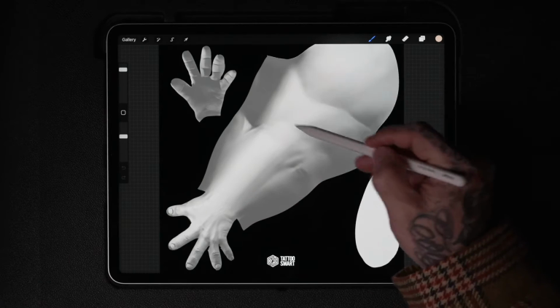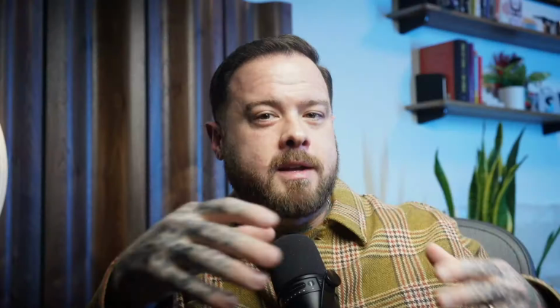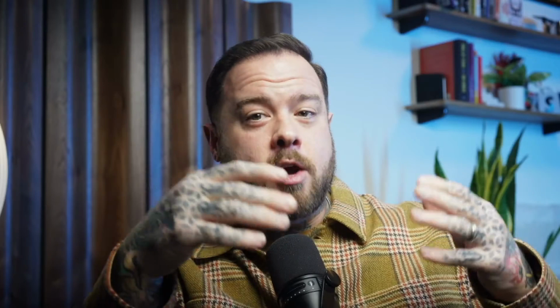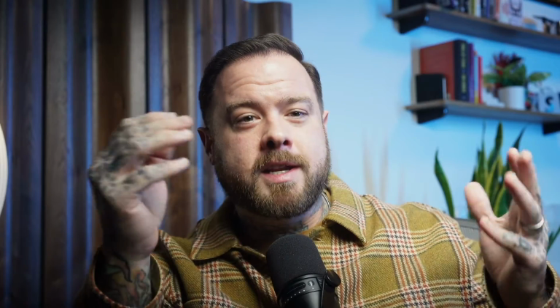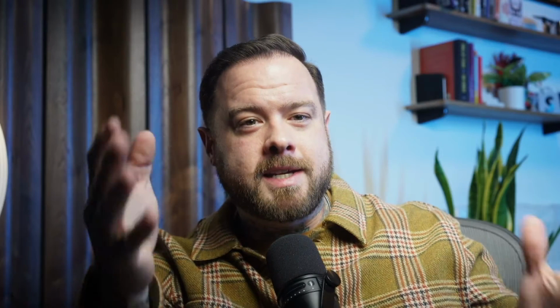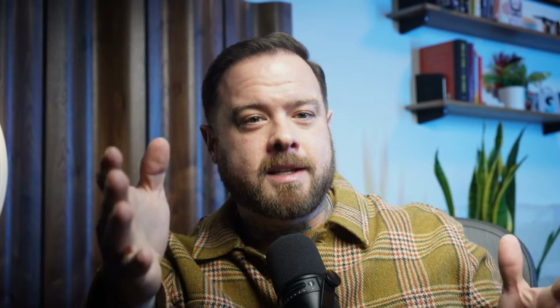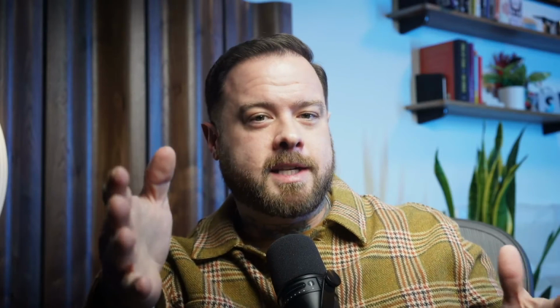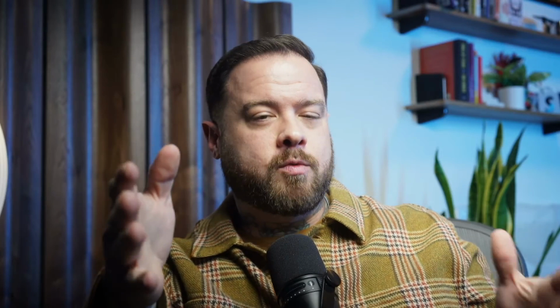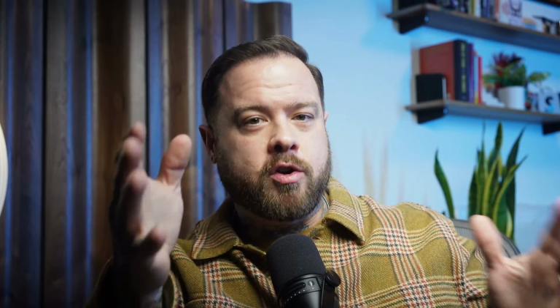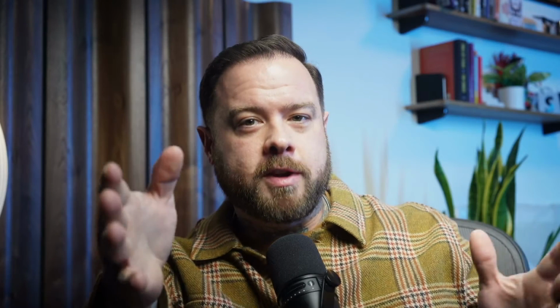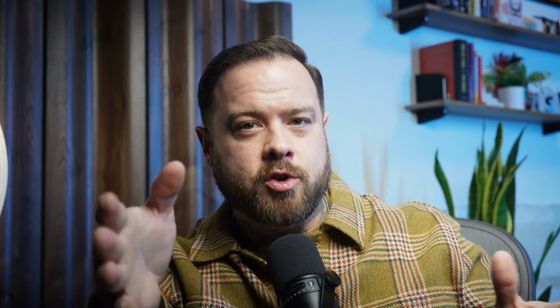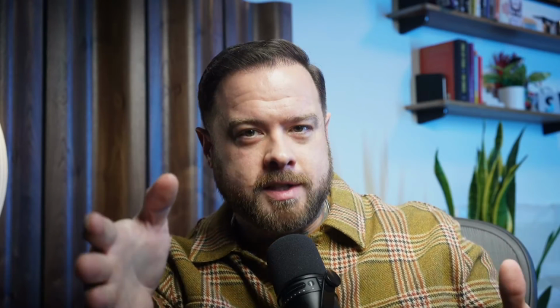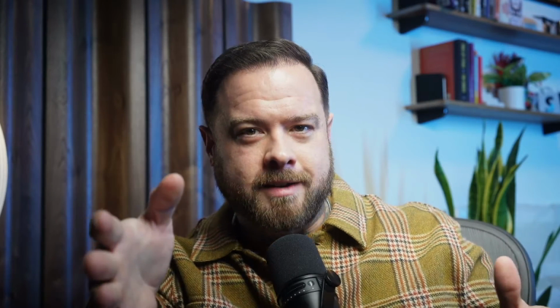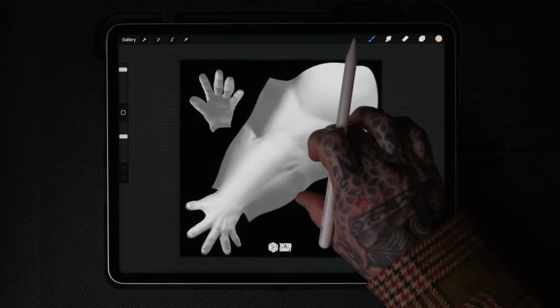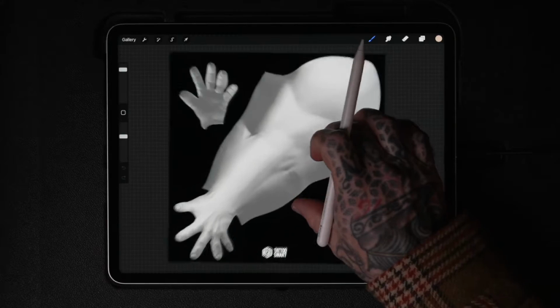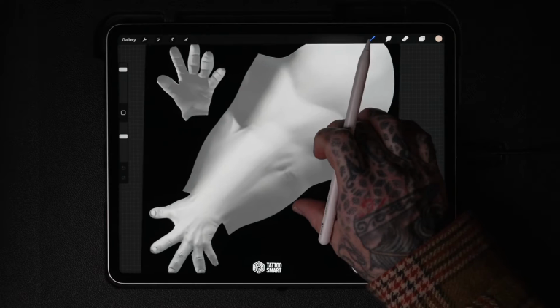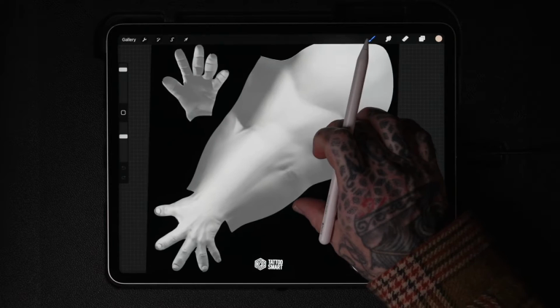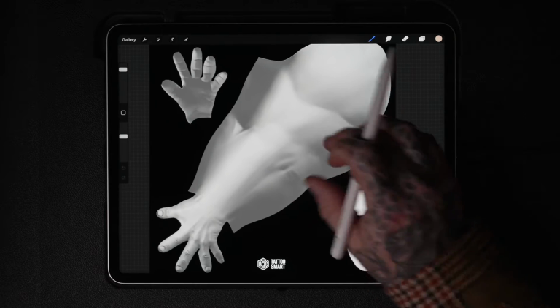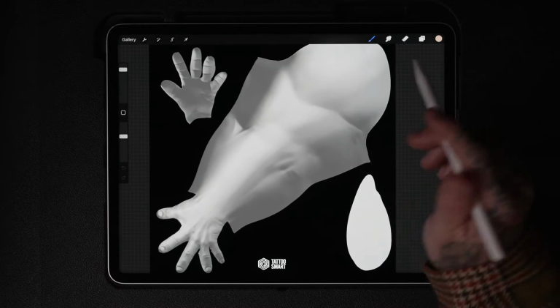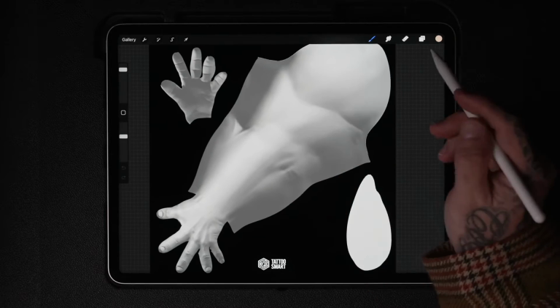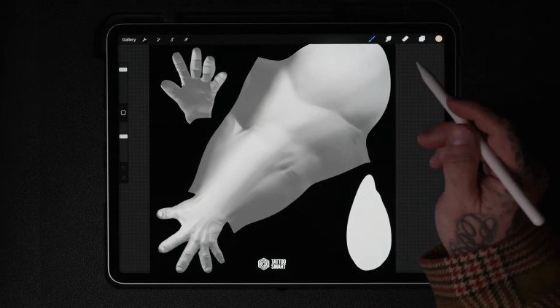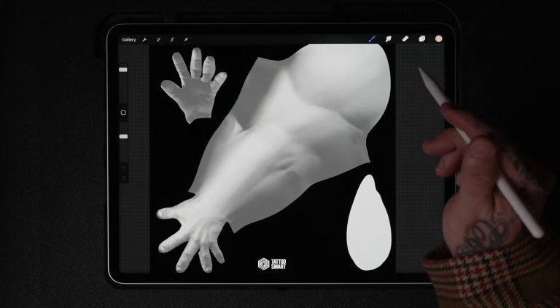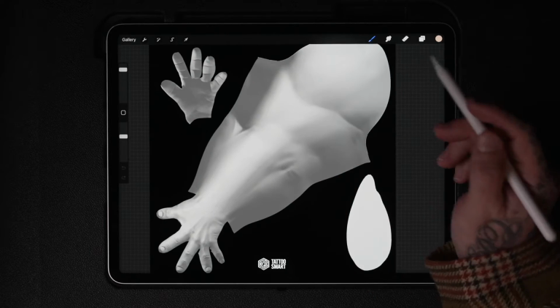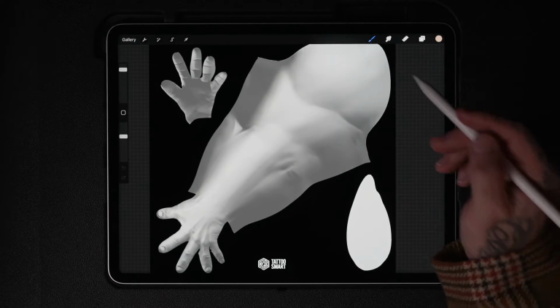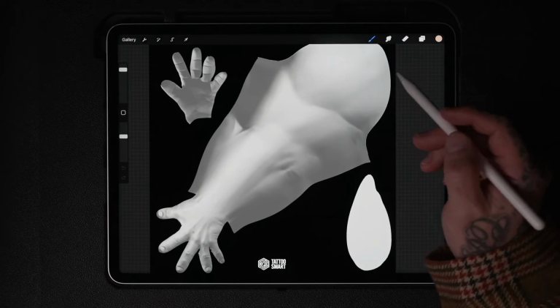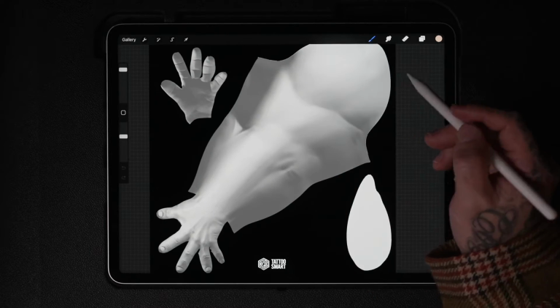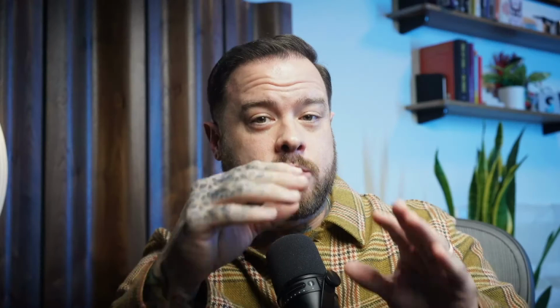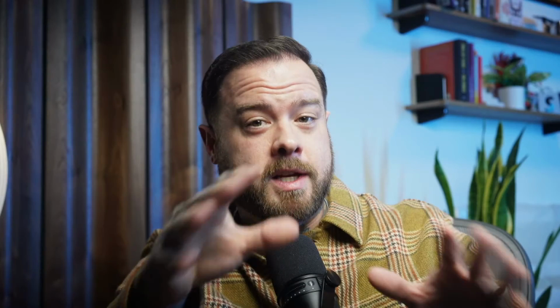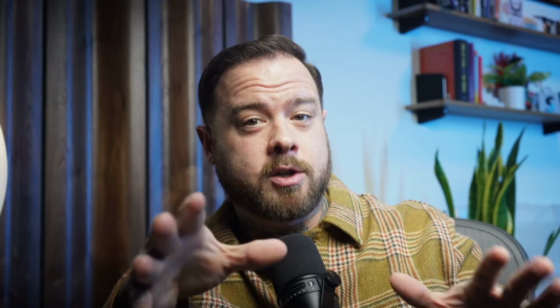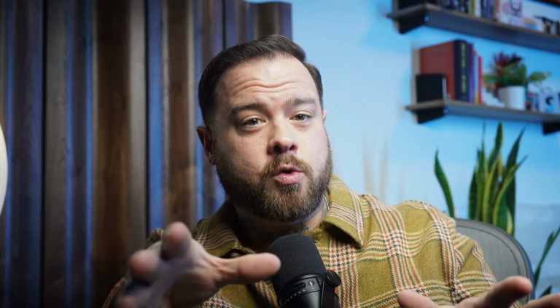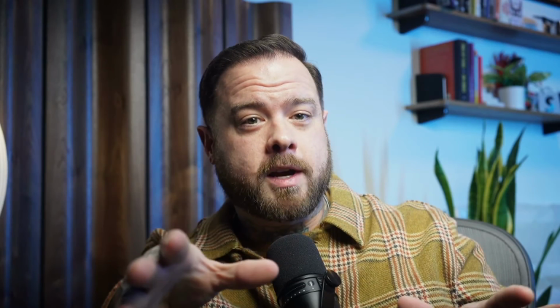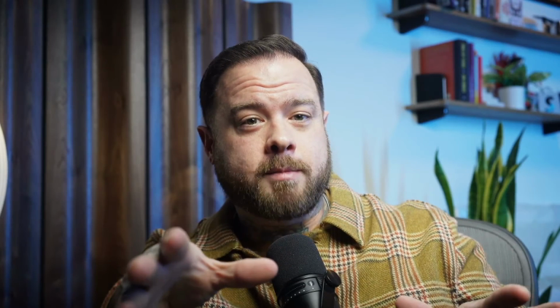Now you can easily see where to place your design. If your 2D textures don't look like this, you need to do a quick update.